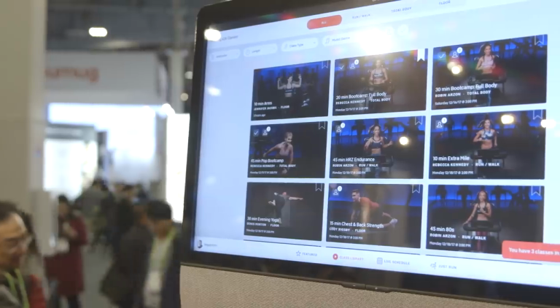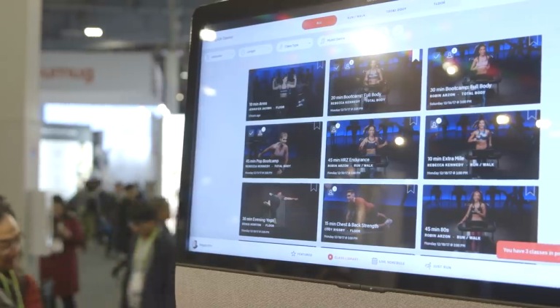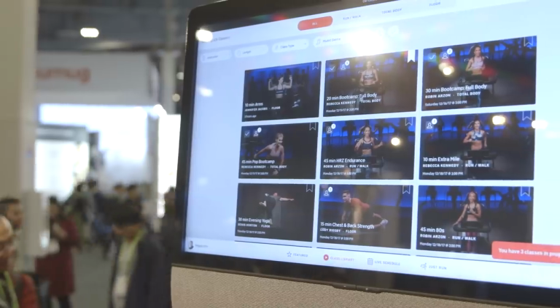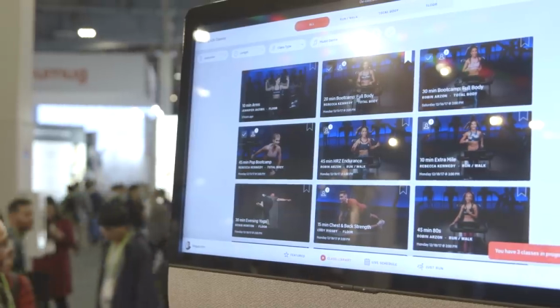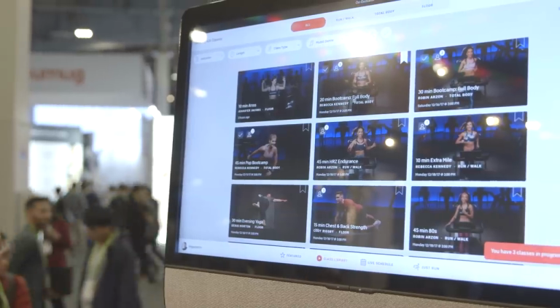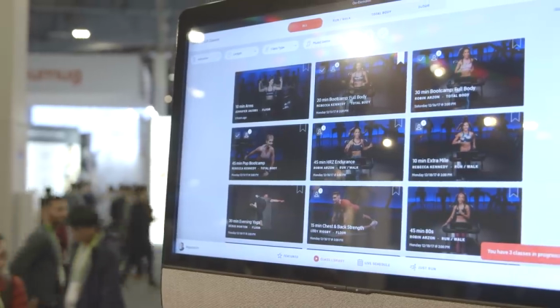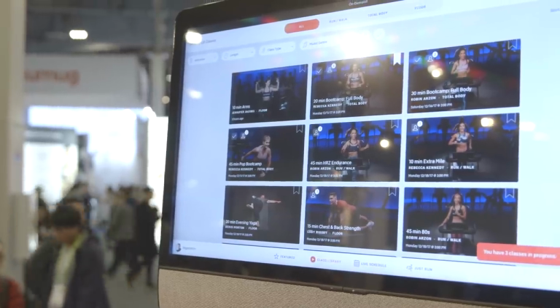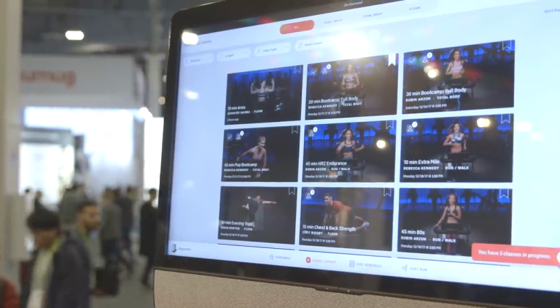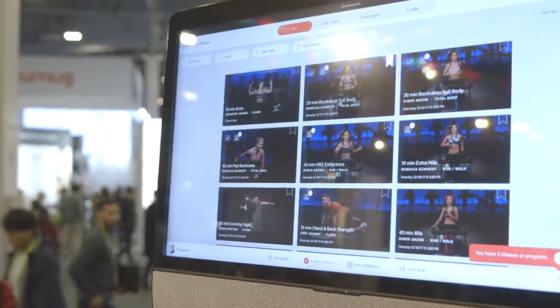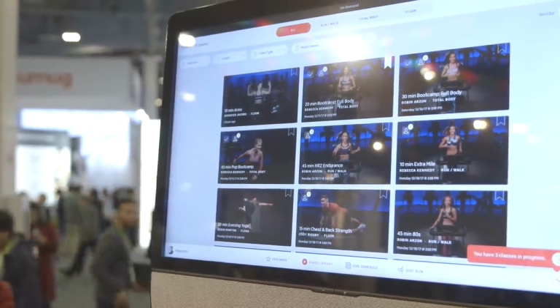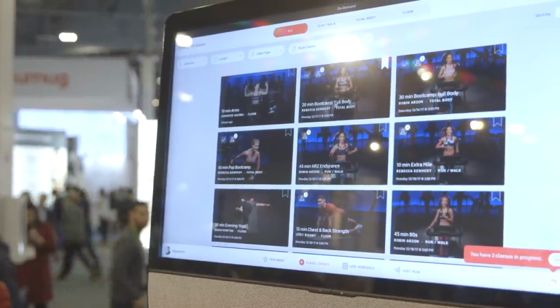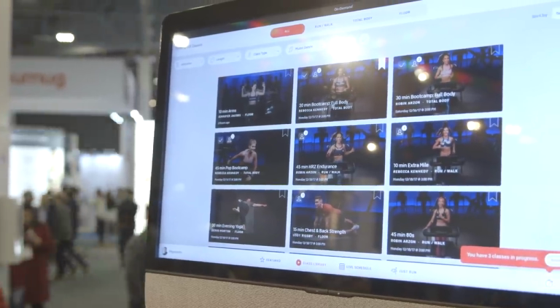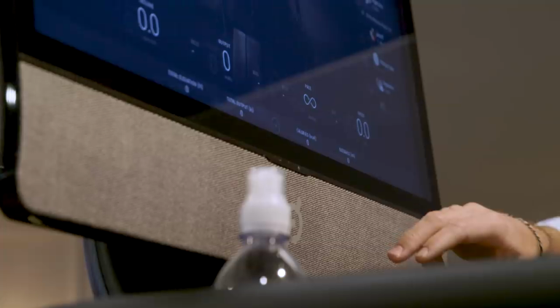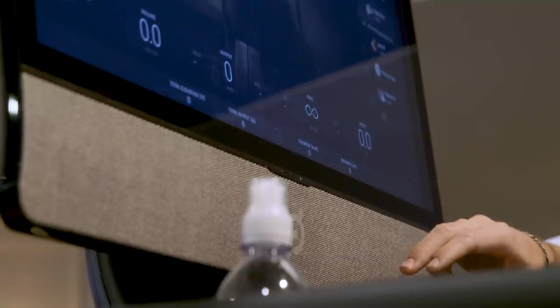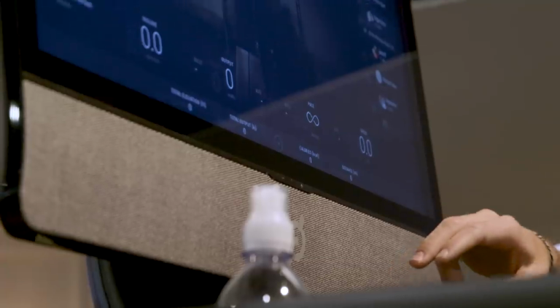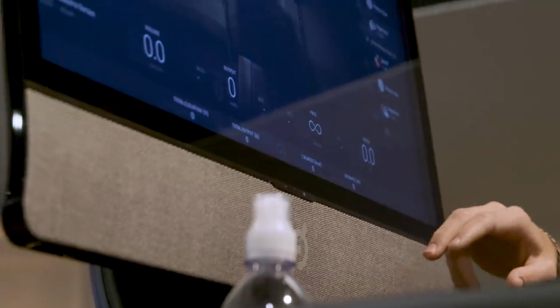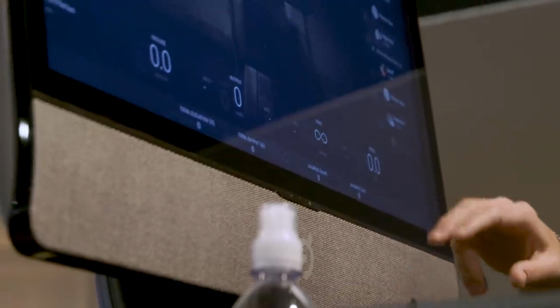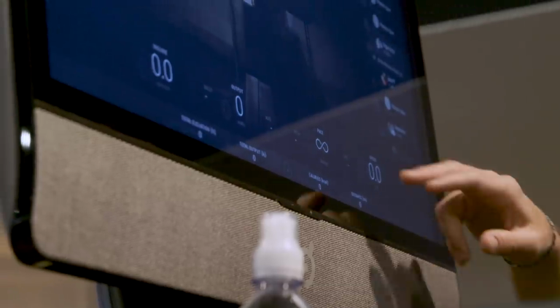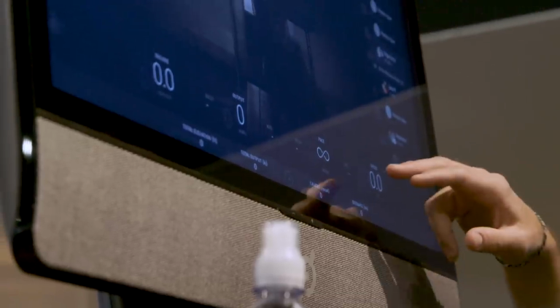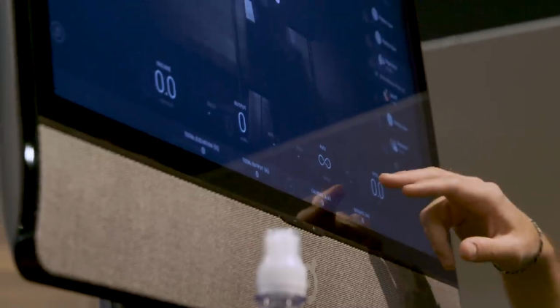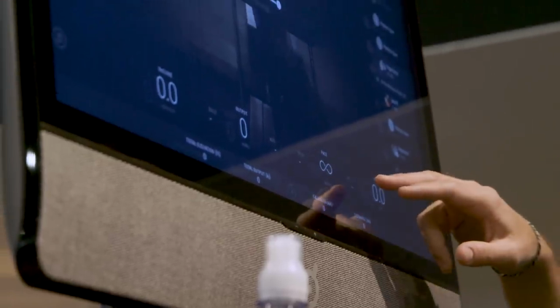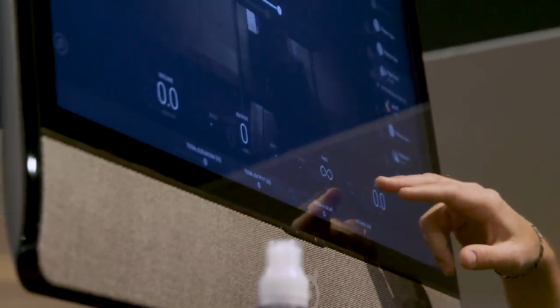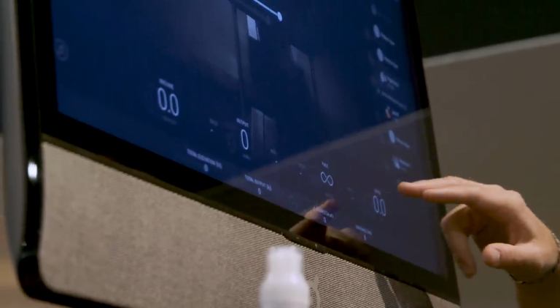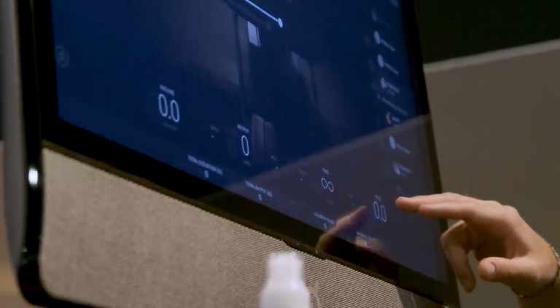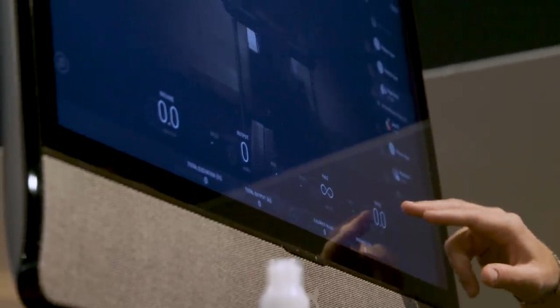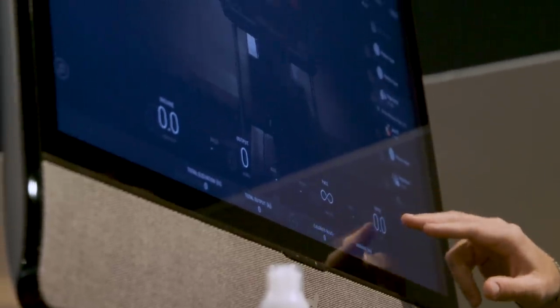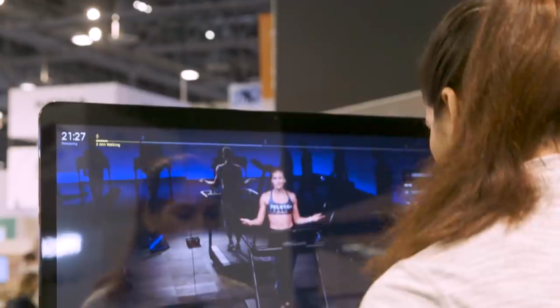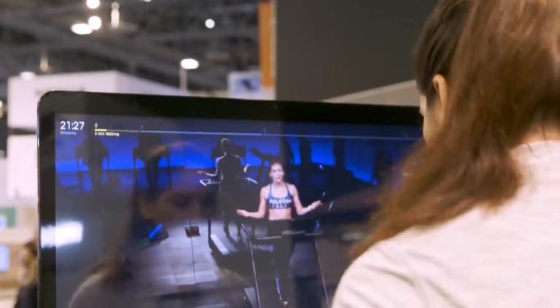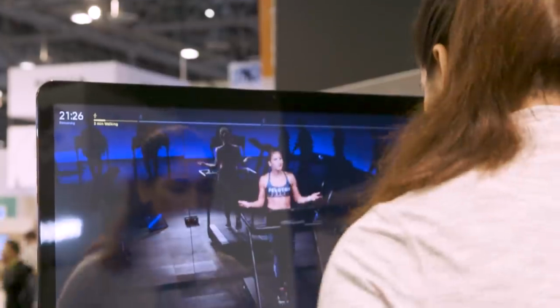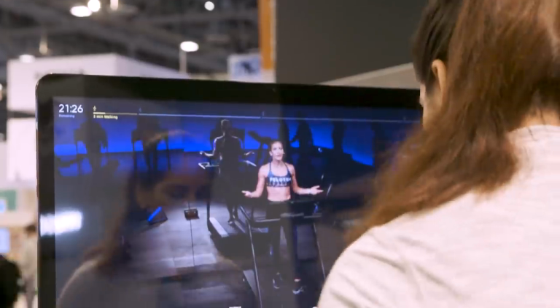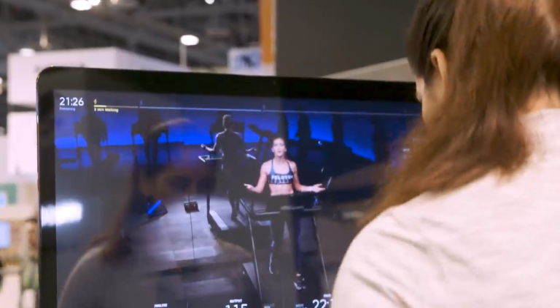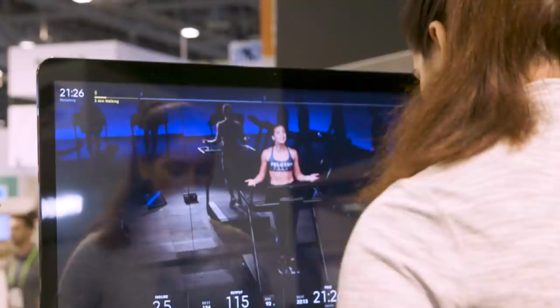This screen is huge. Yeah, so it's more than two times bigger than the Peloton bike screen.